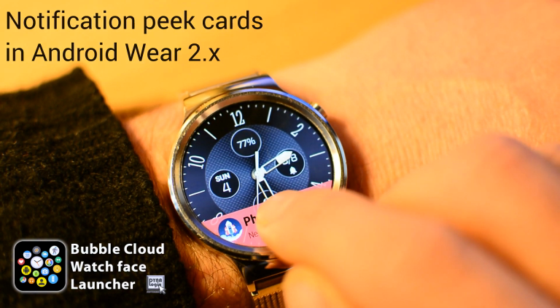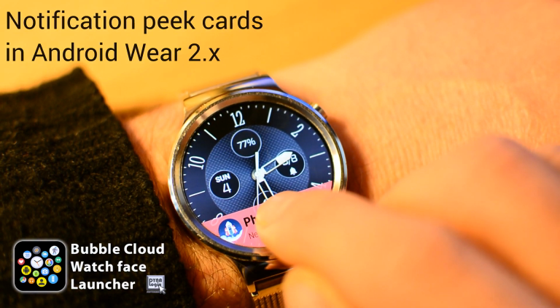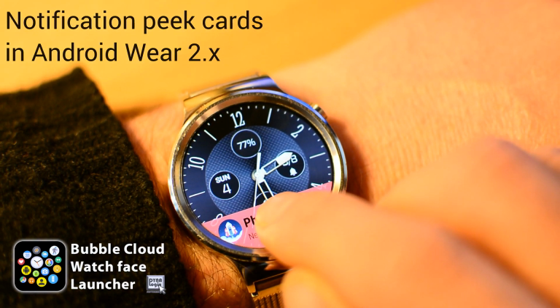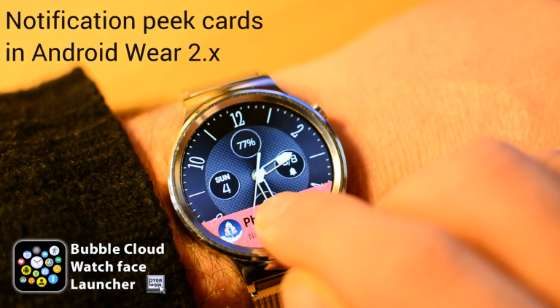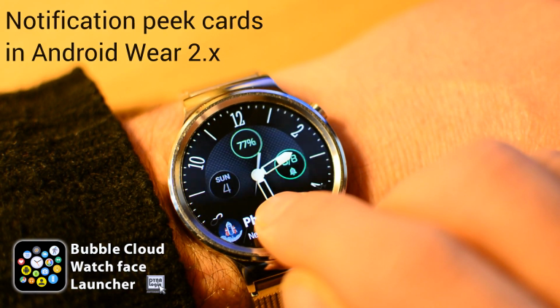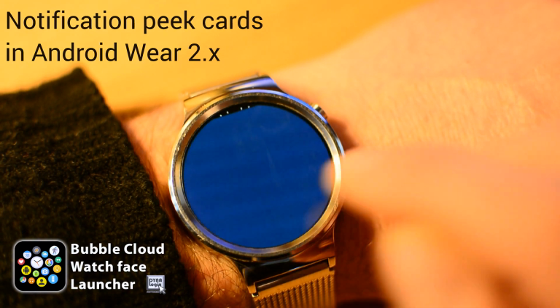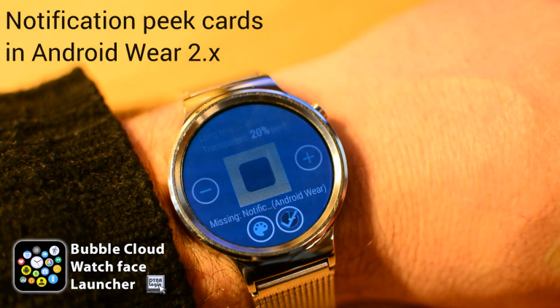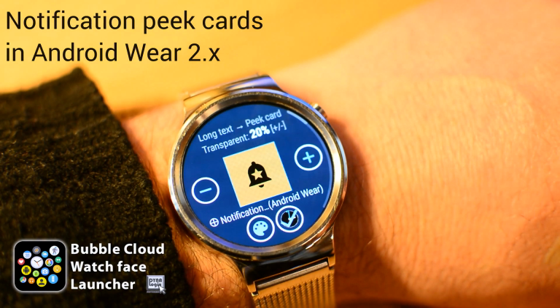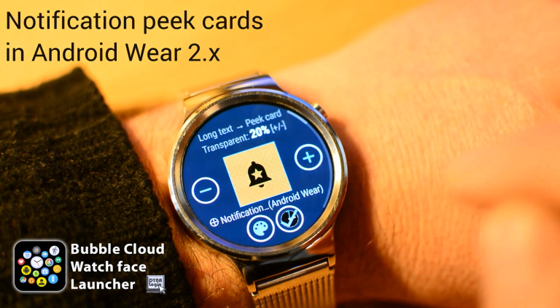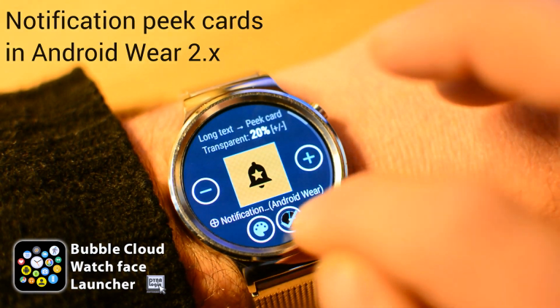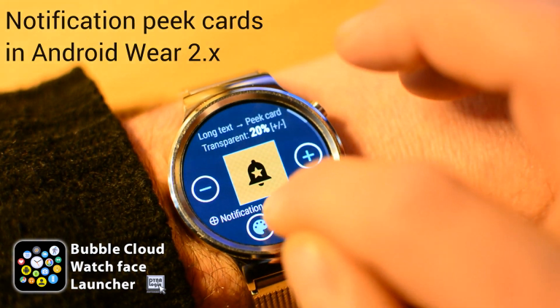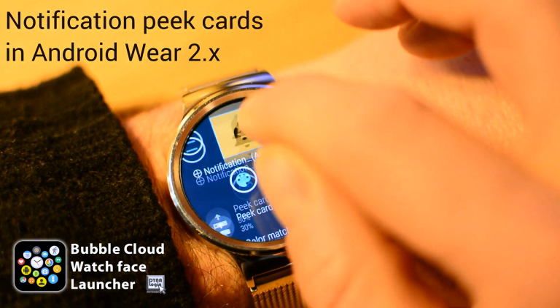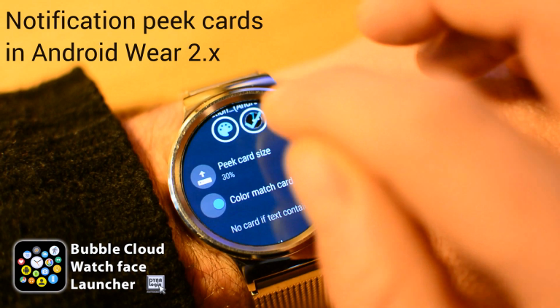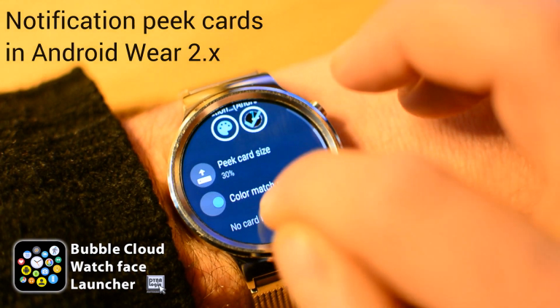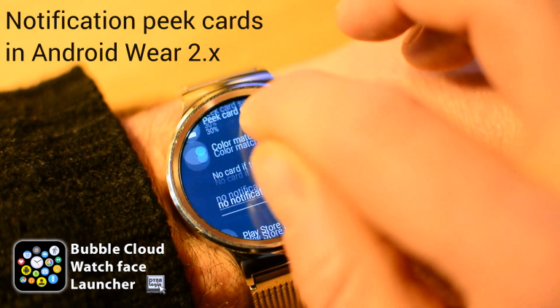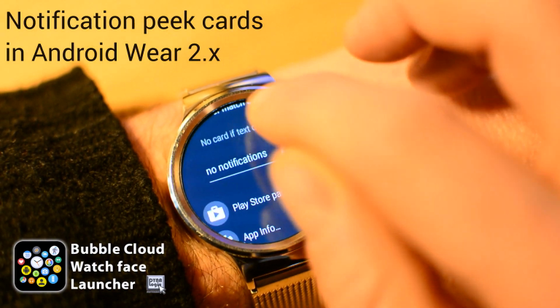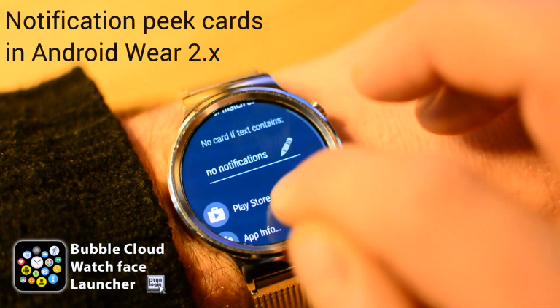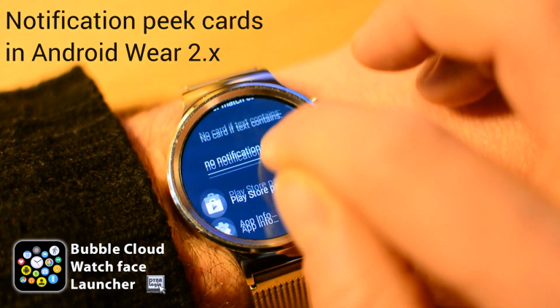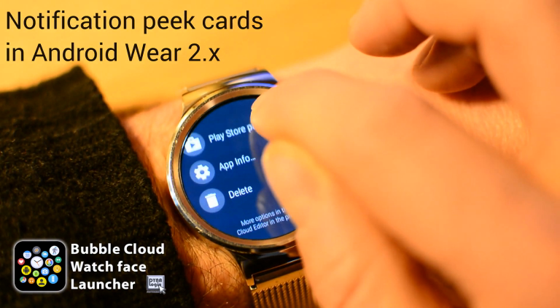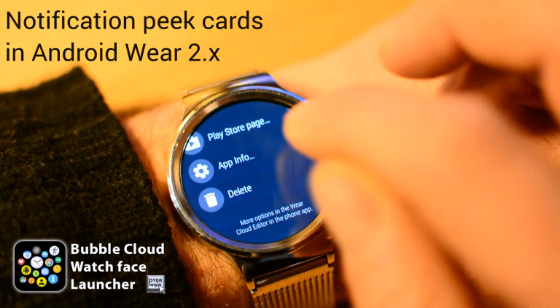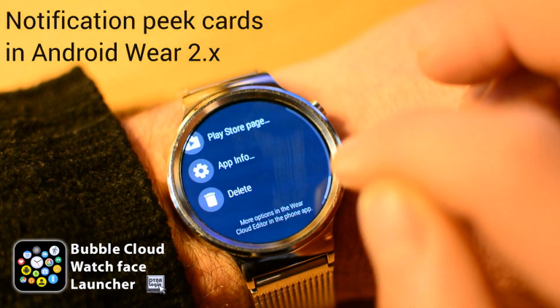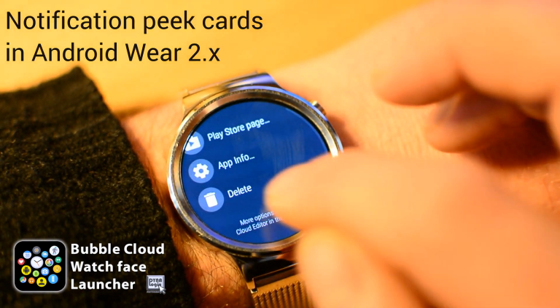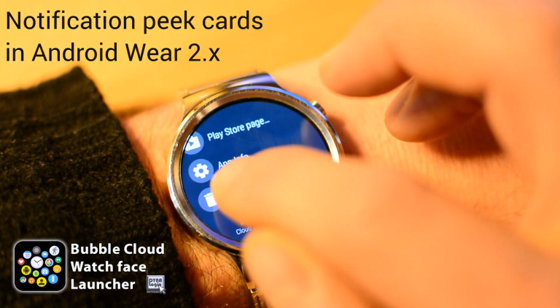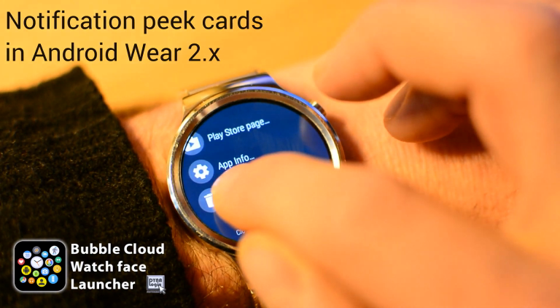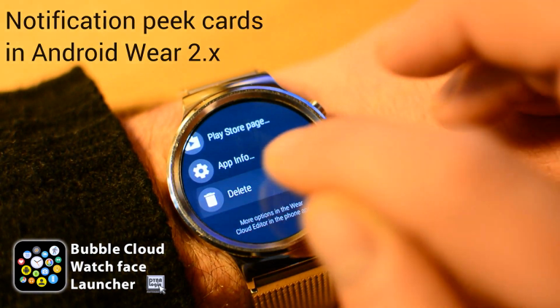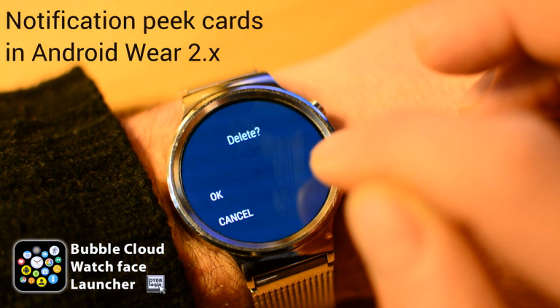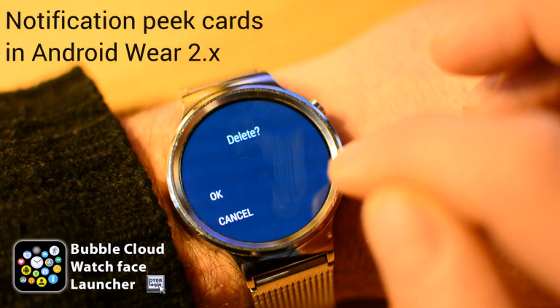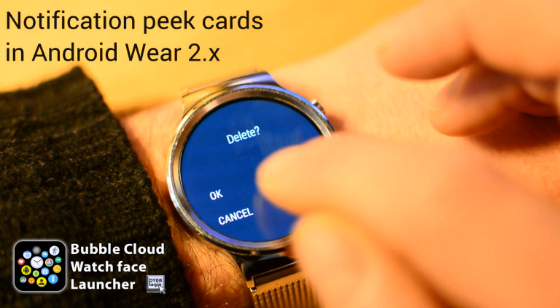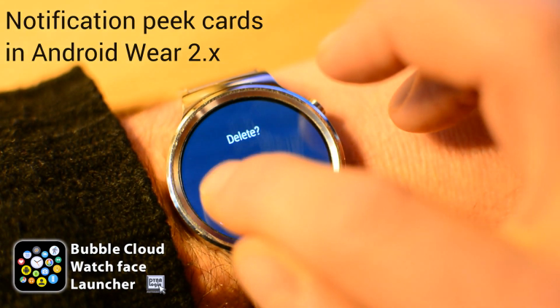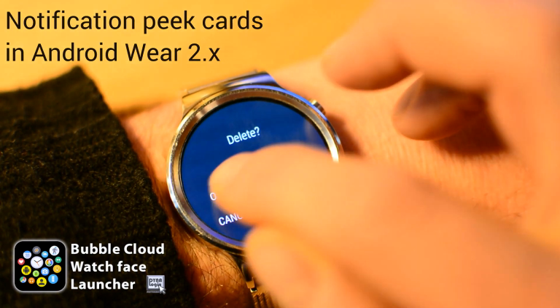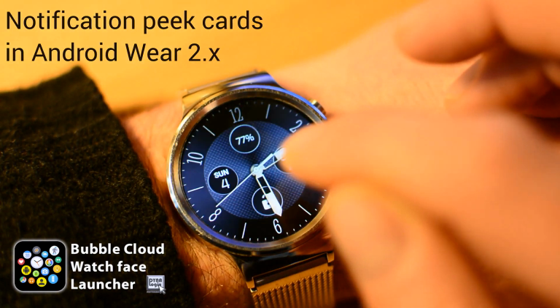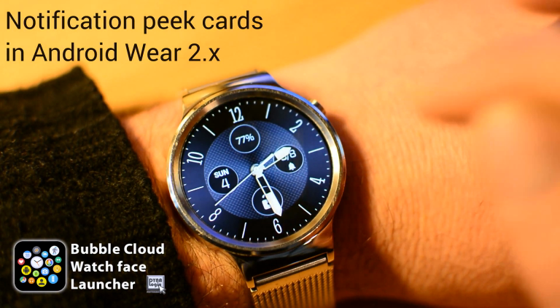Press and hold the notification card to manage it. This is where you can disable the peek cards by deleting this long text watch face complication.